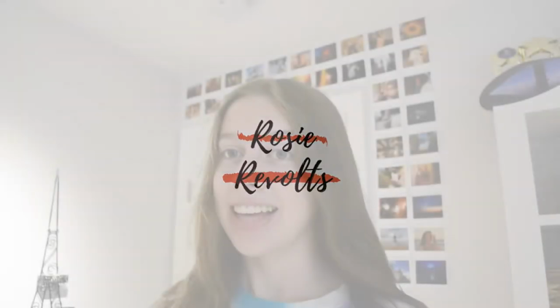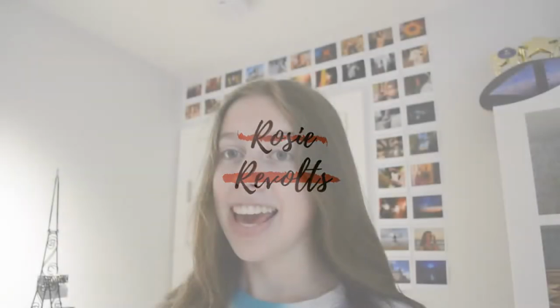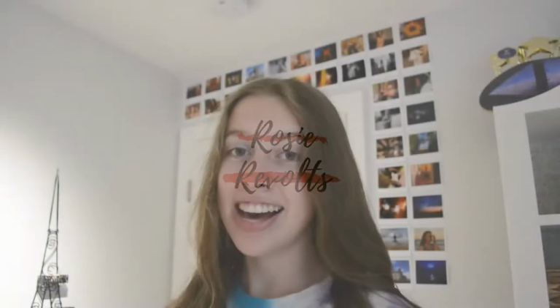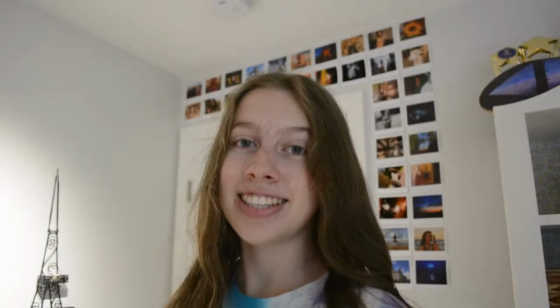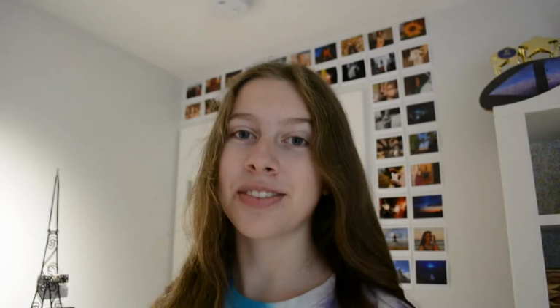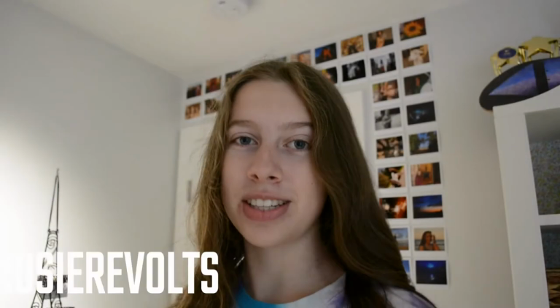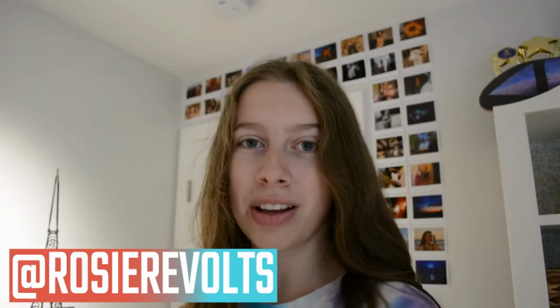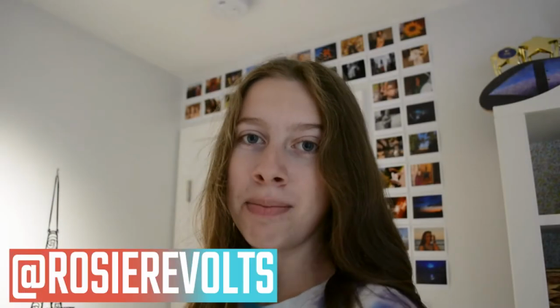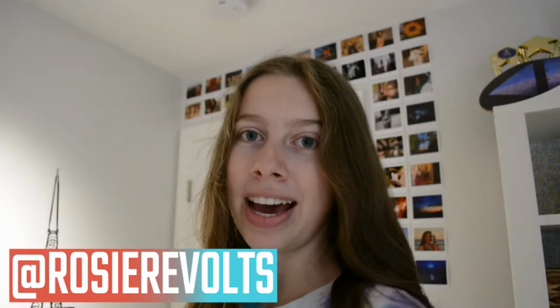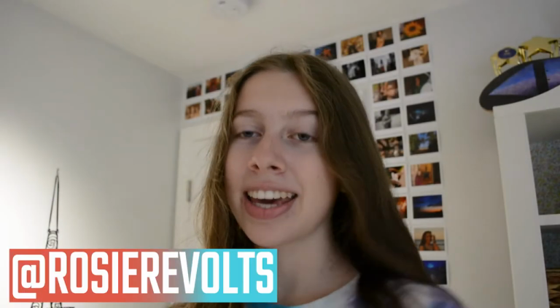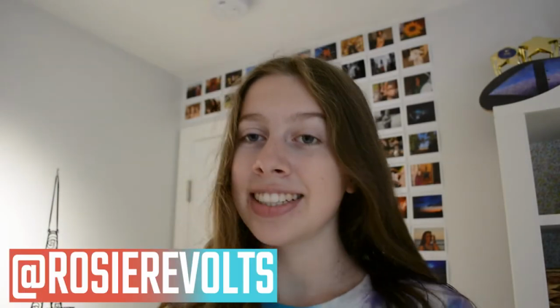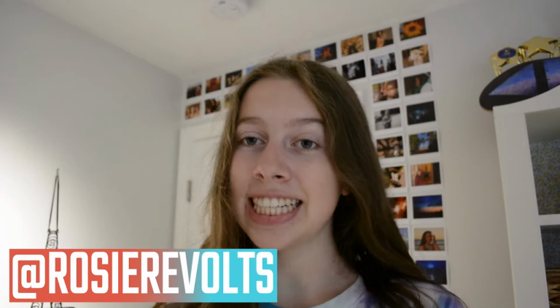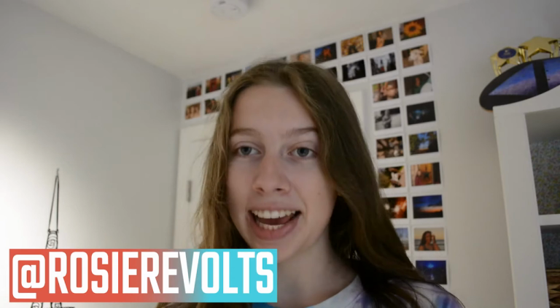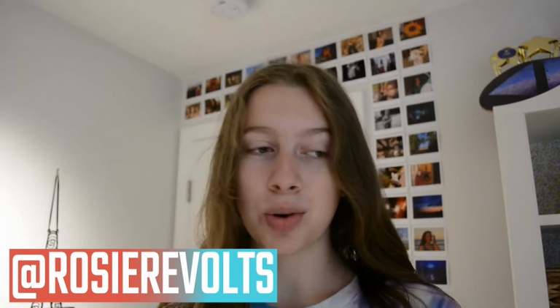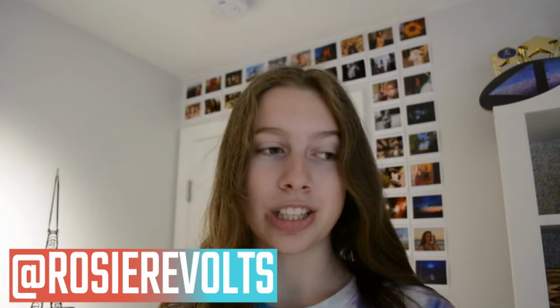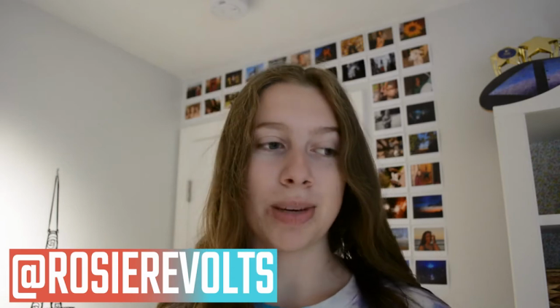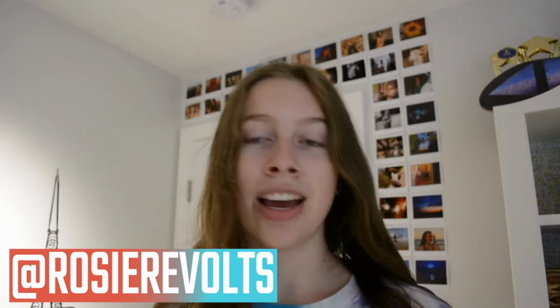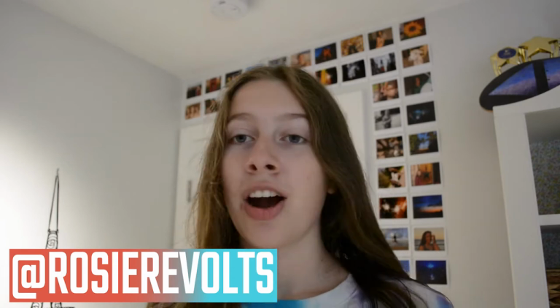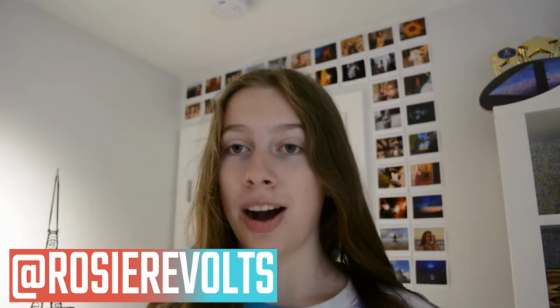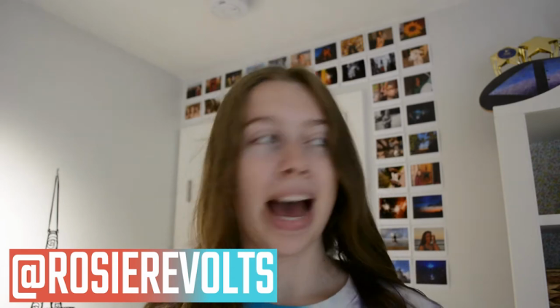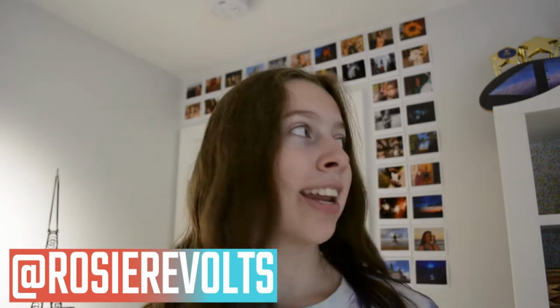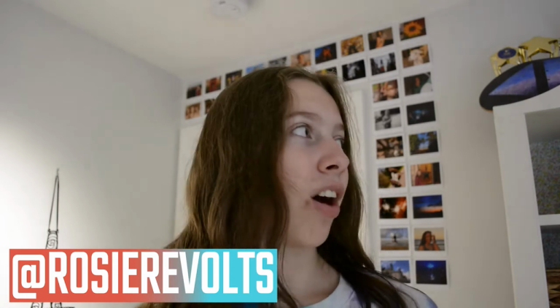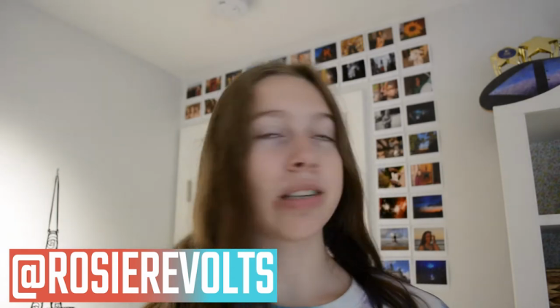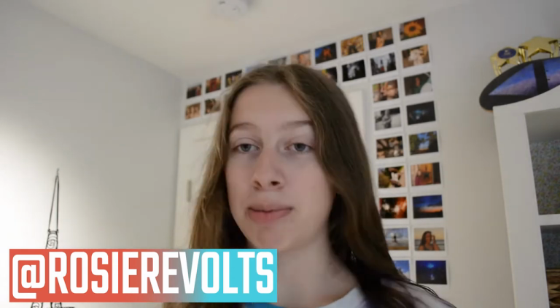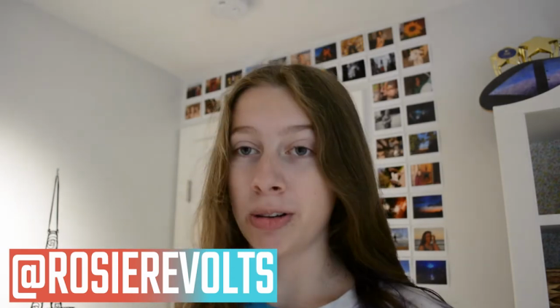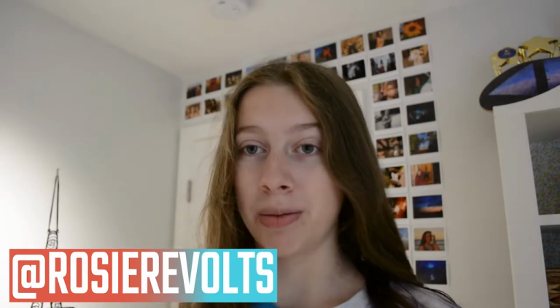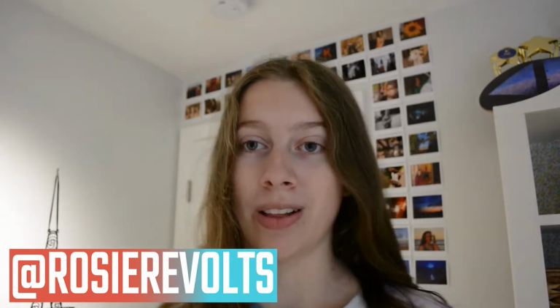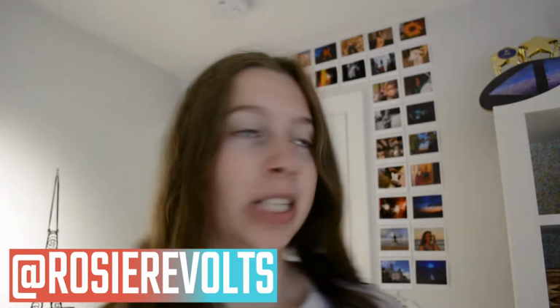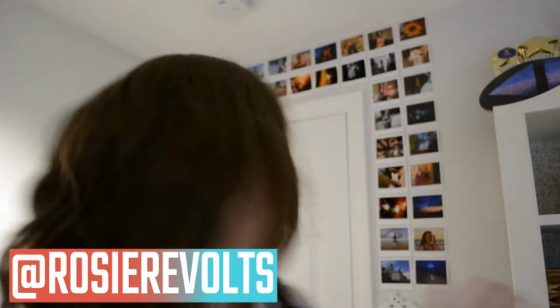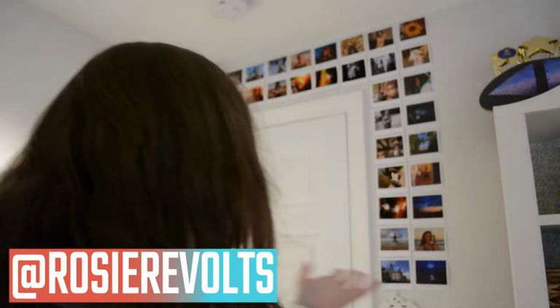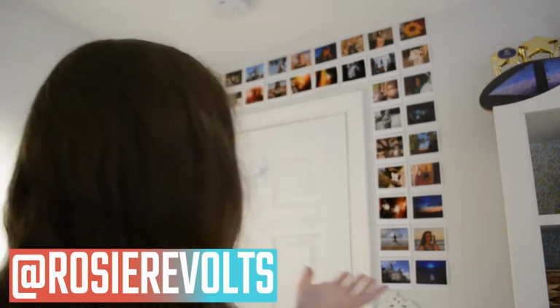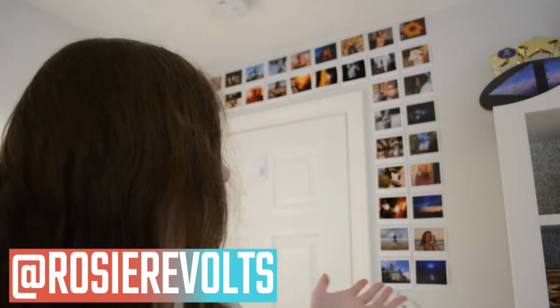Hey guys, it's Rosie. Welcome back. Today I'm going to be adding onto my Polaroid wall, which you can see behind me.